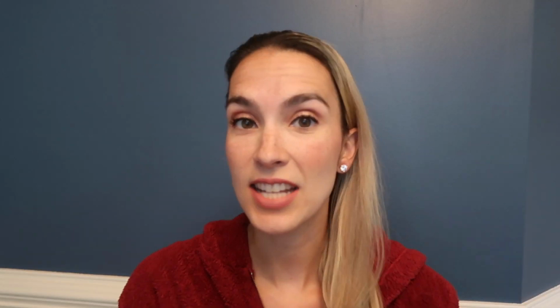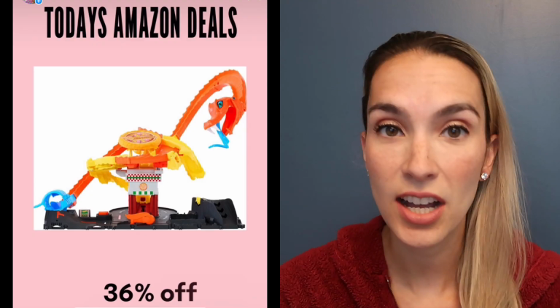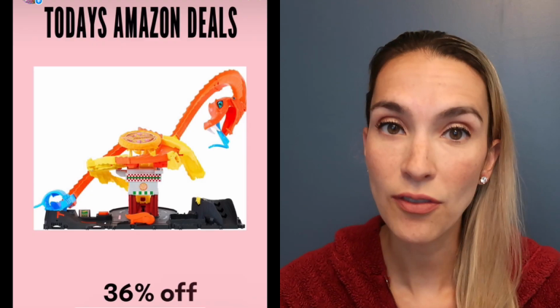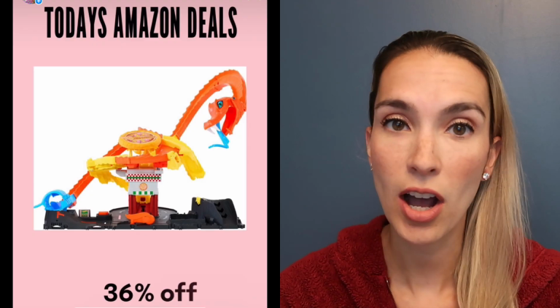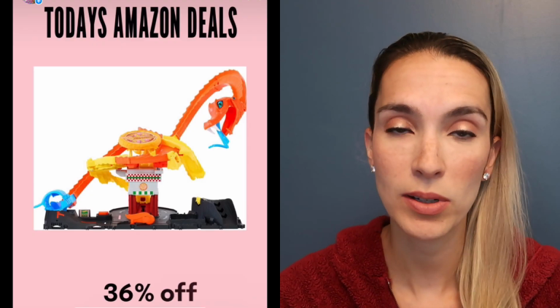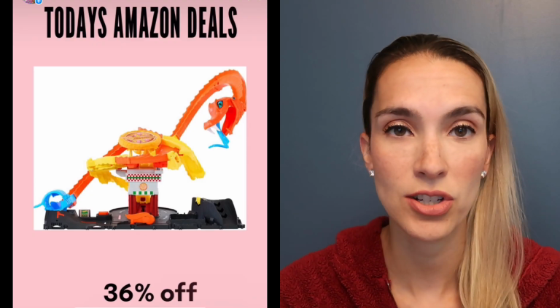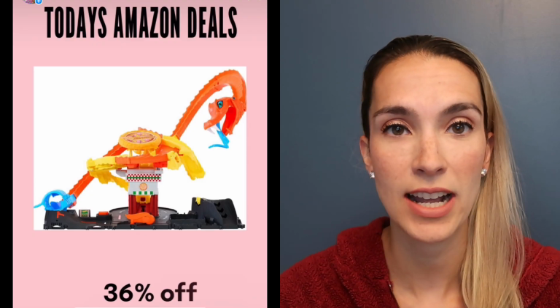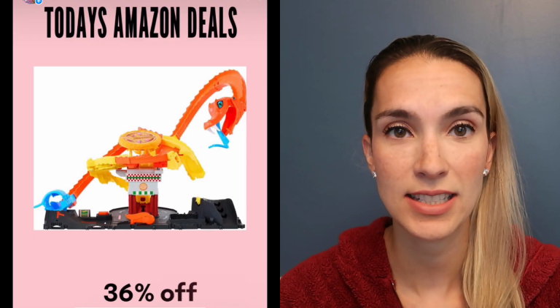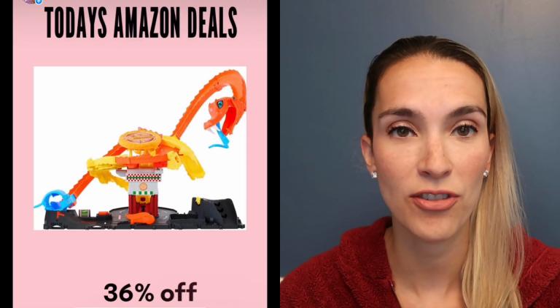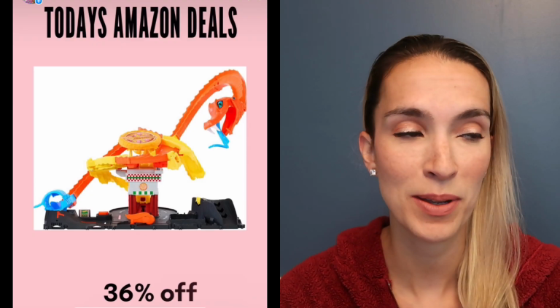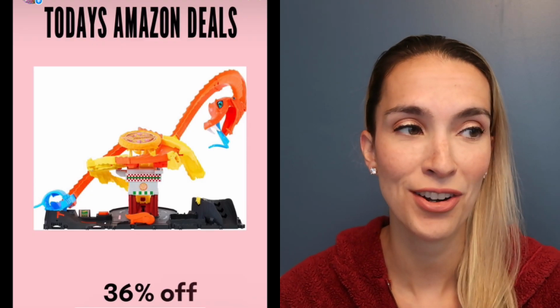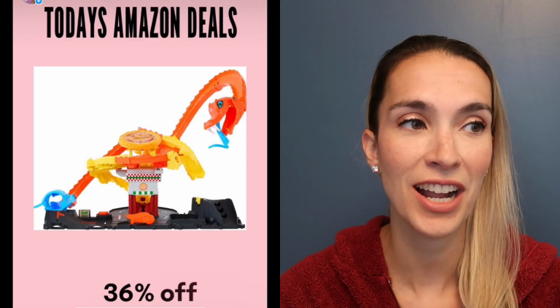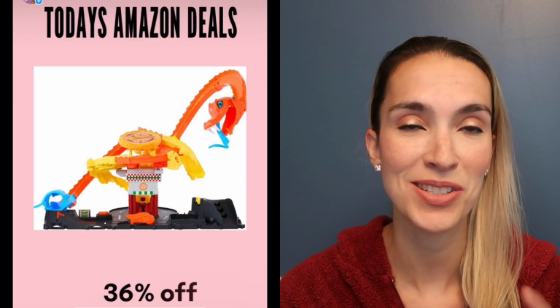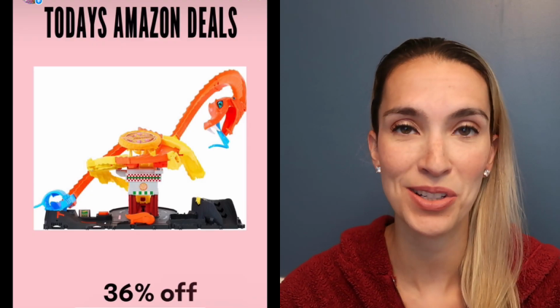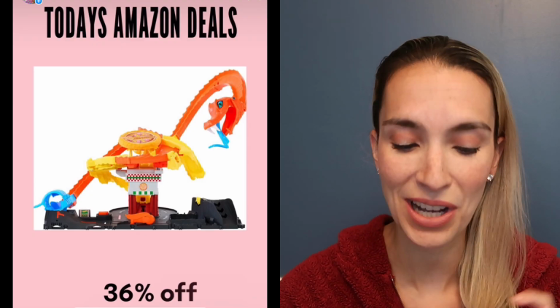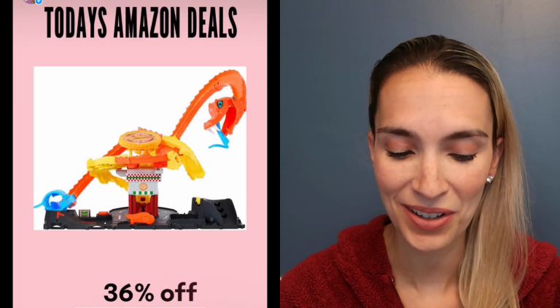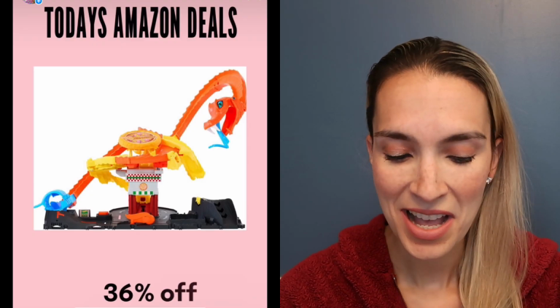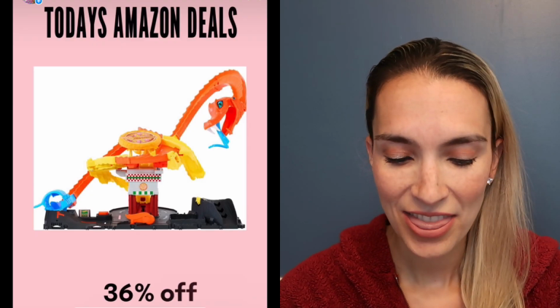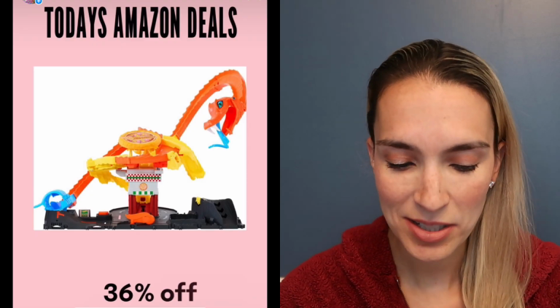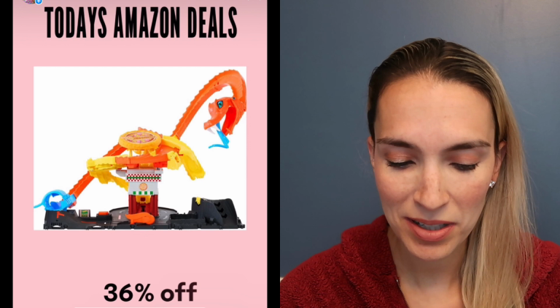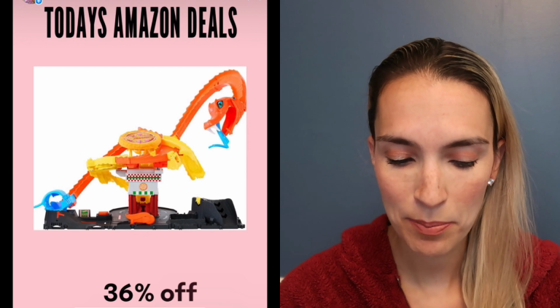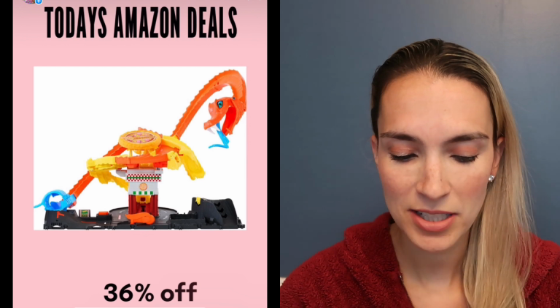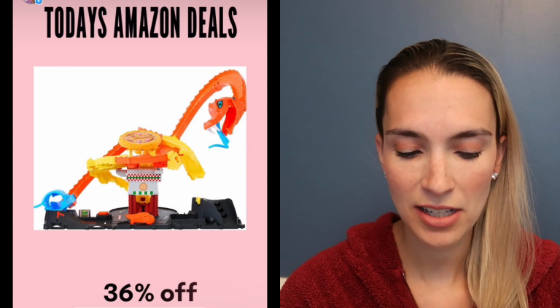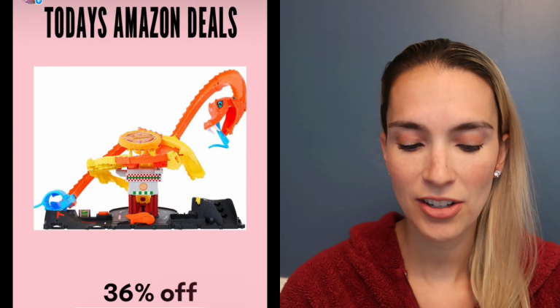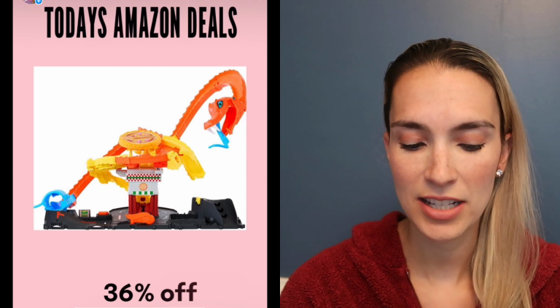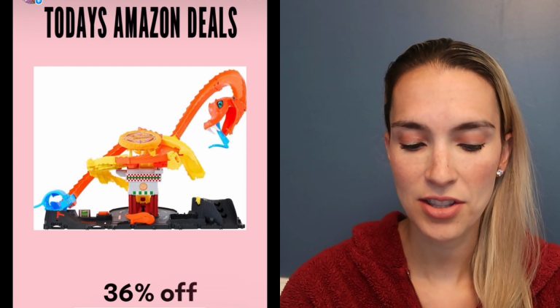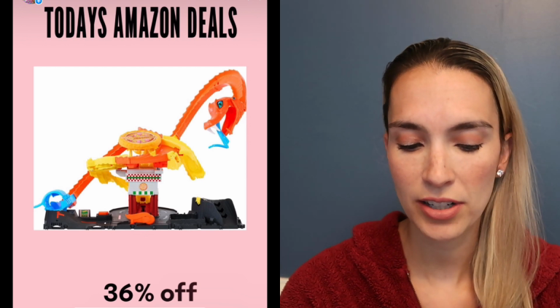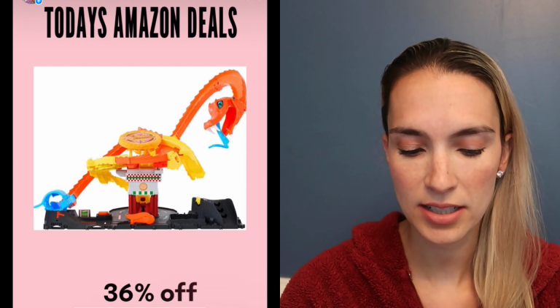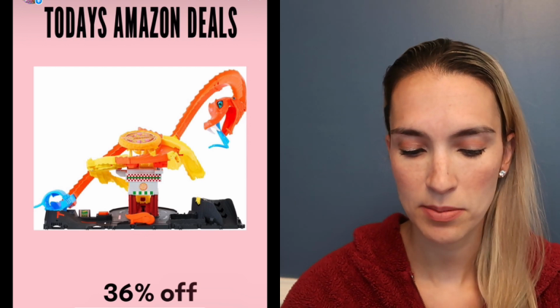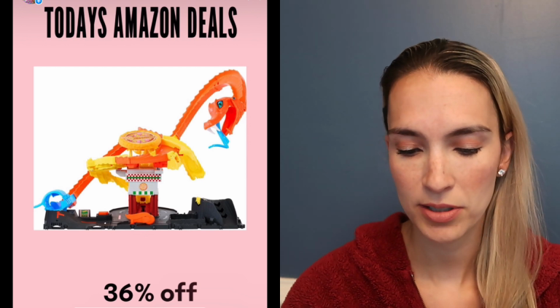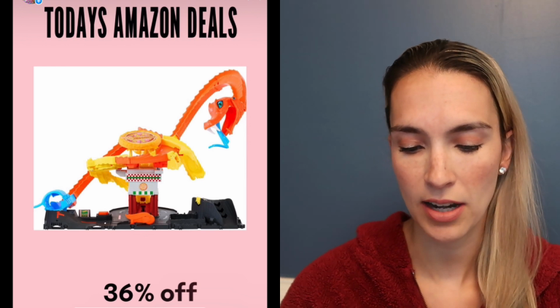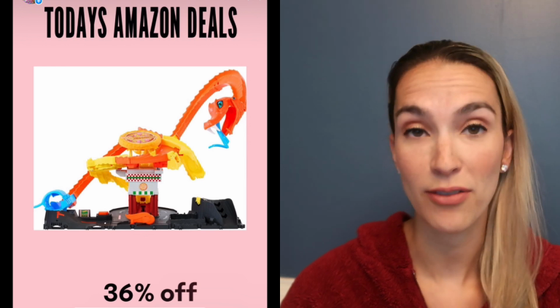He has a ton of Hot Wheels tracks. If you've been in our house, you know! This one in particular is 36% off today.